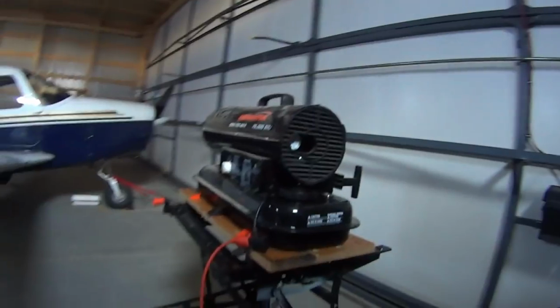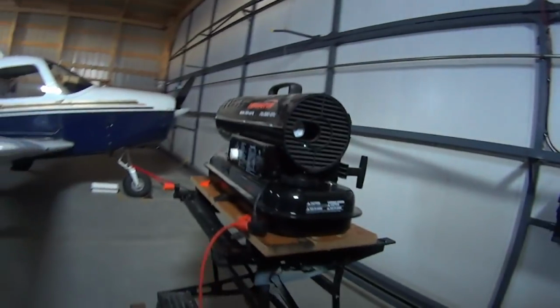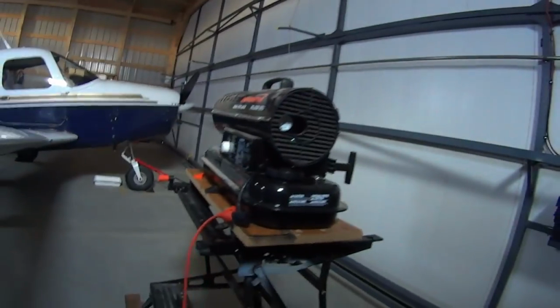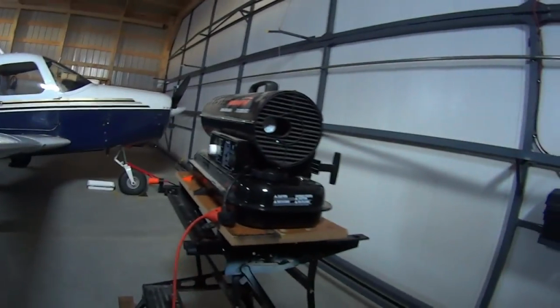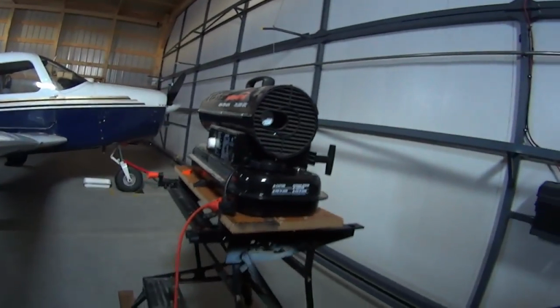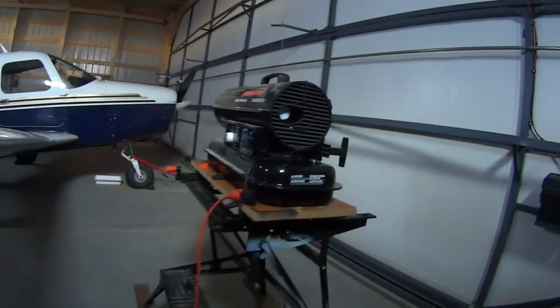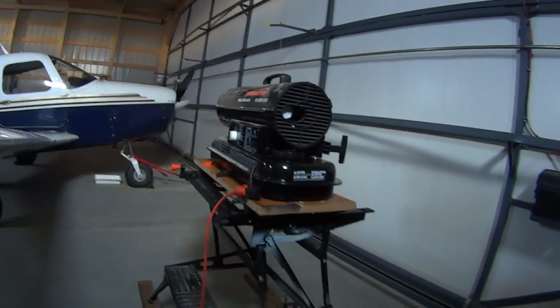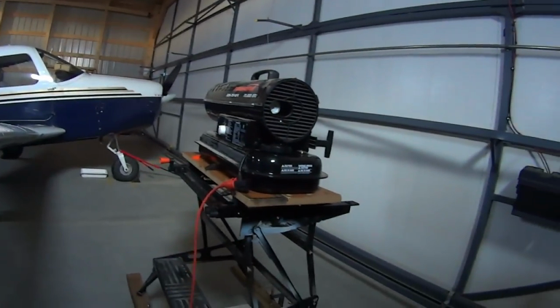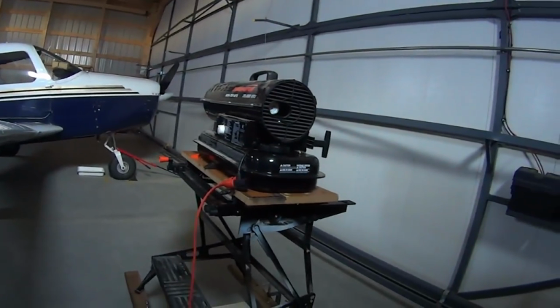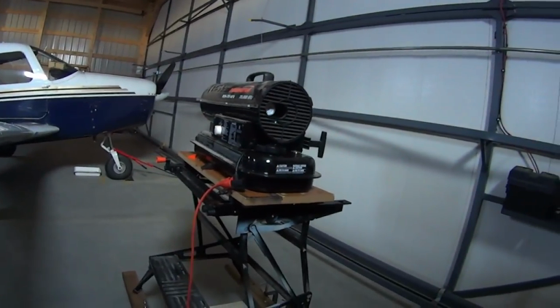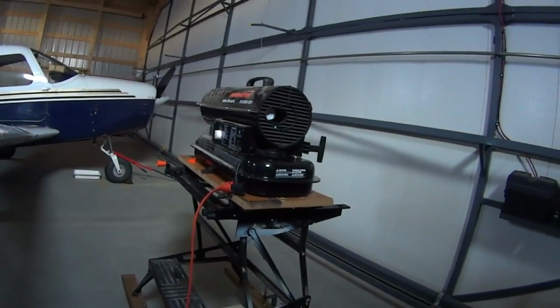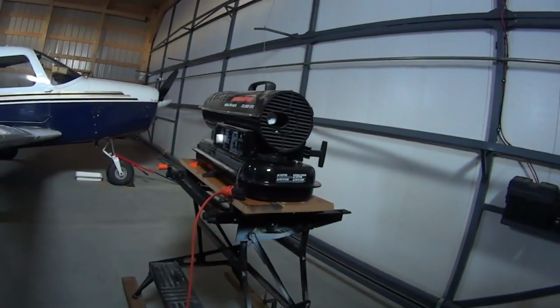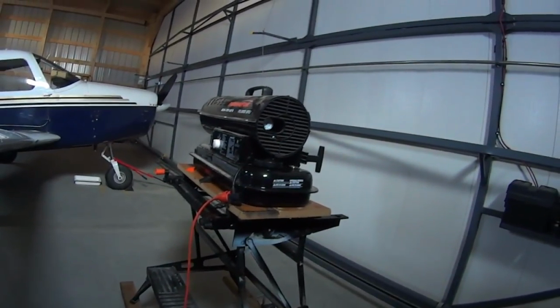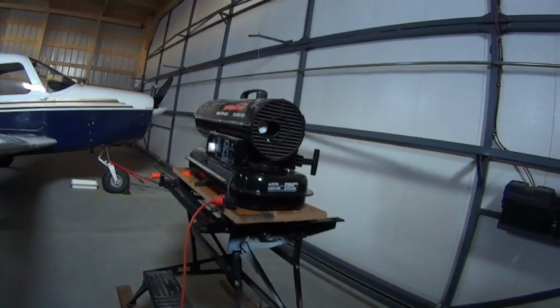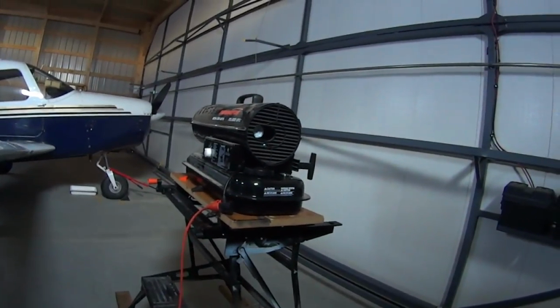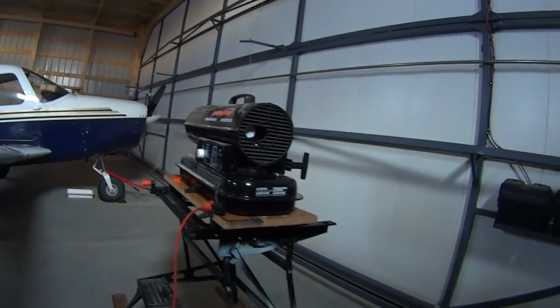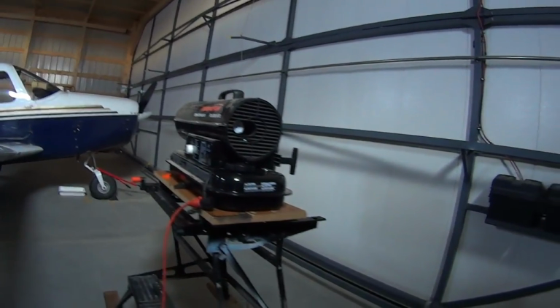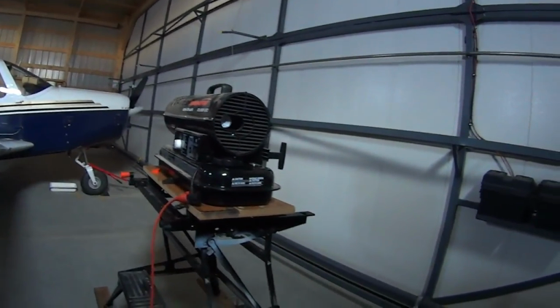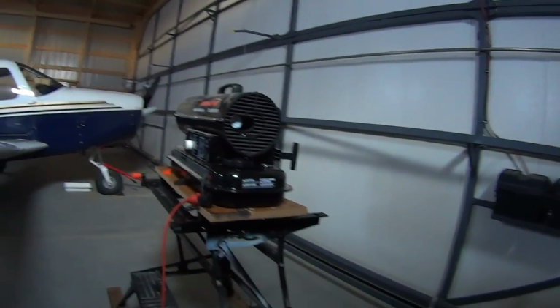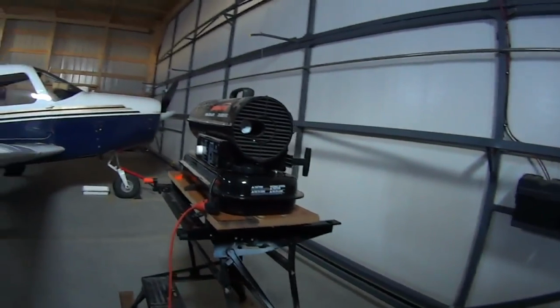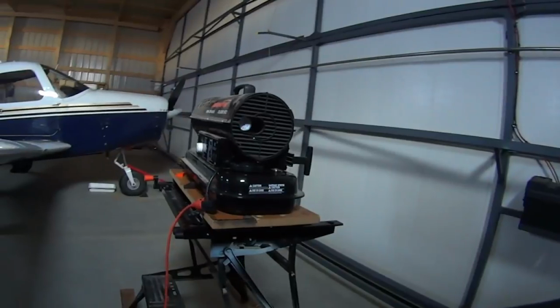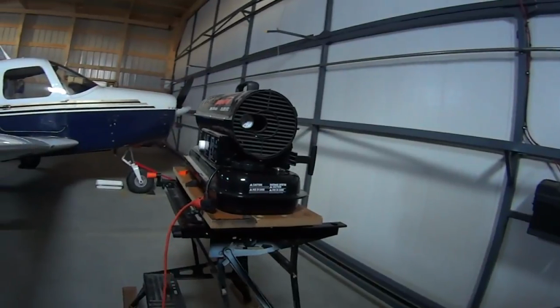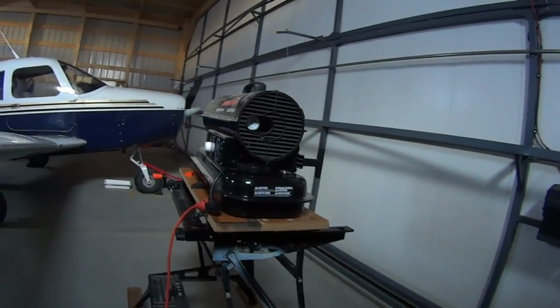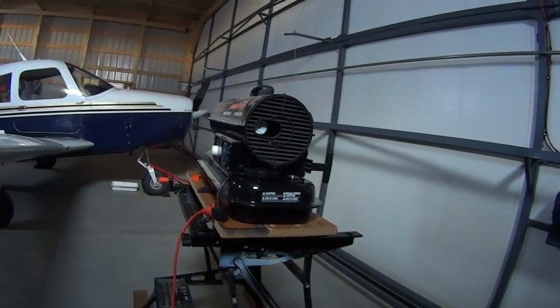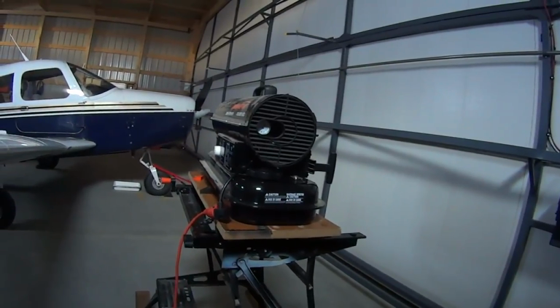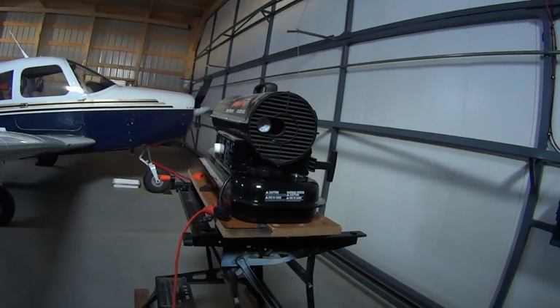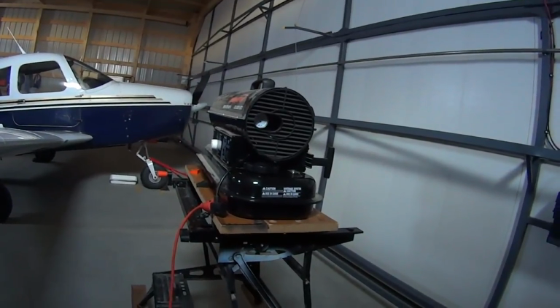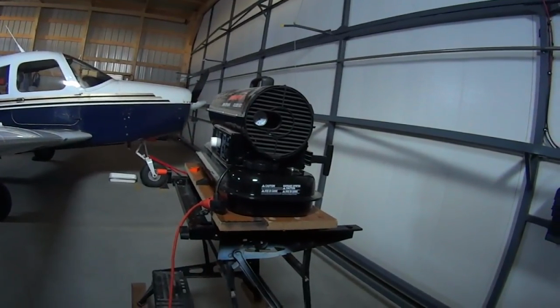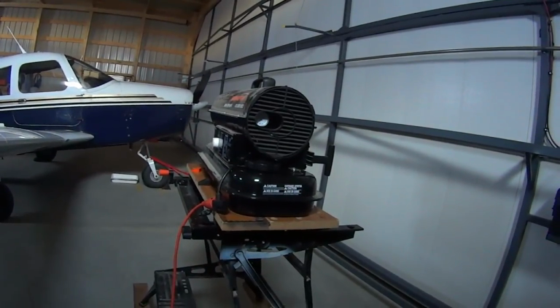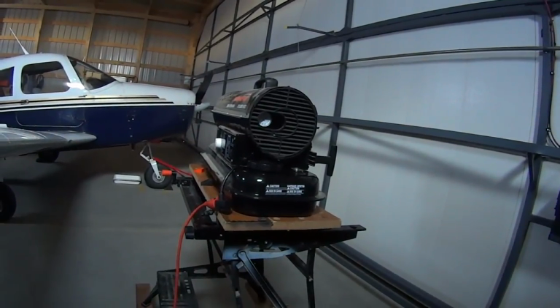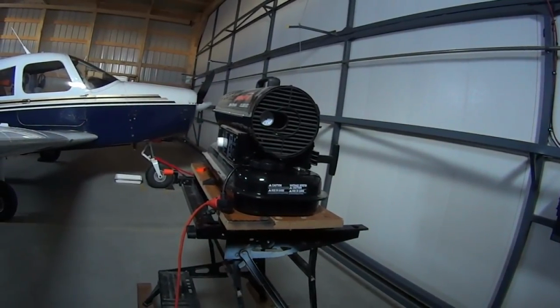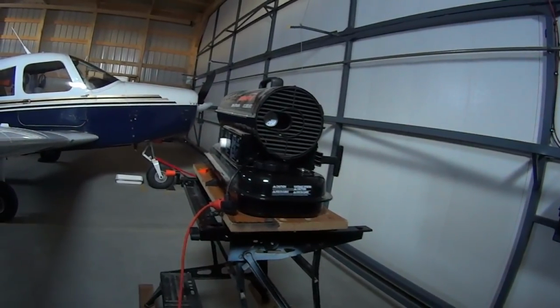Okay, so as you can see I've got it all plugged in. I'm just running an extension cord from my workbench.